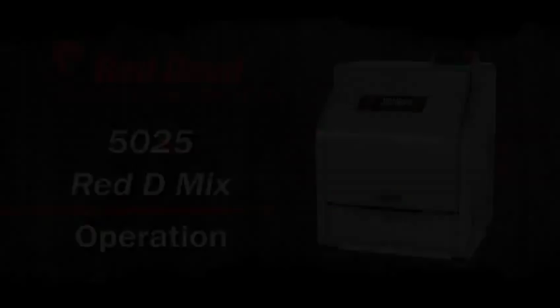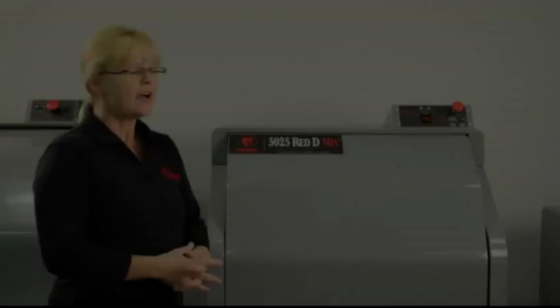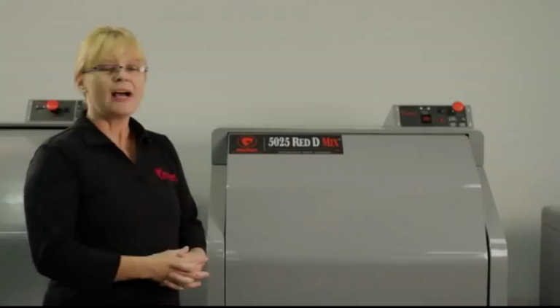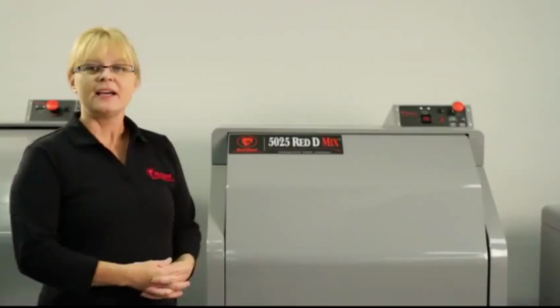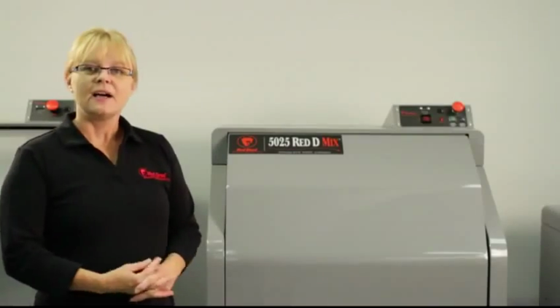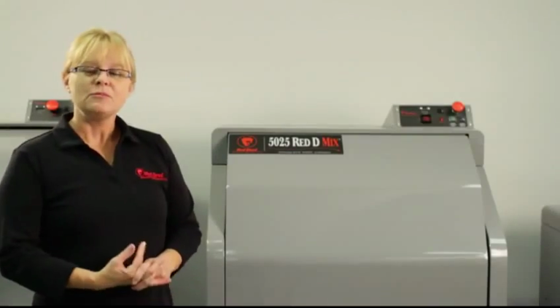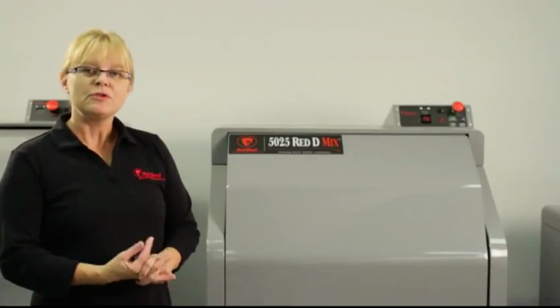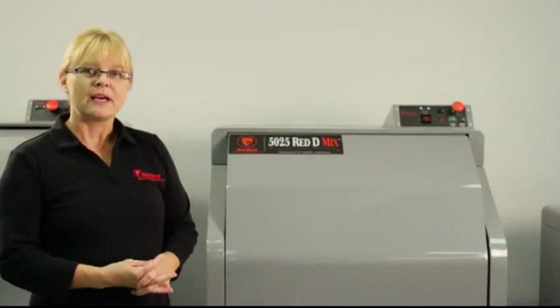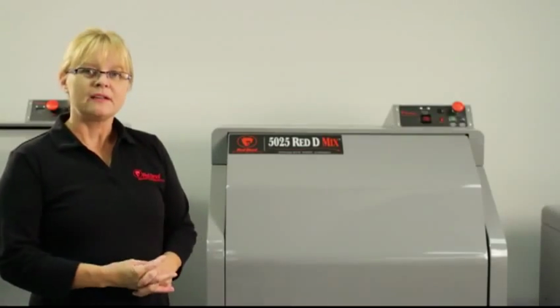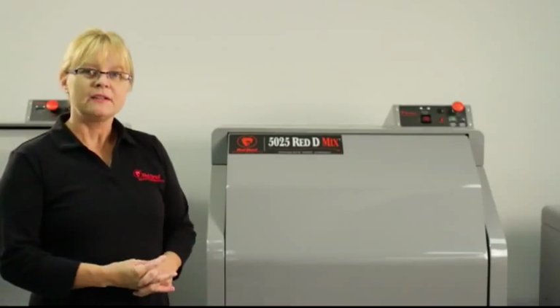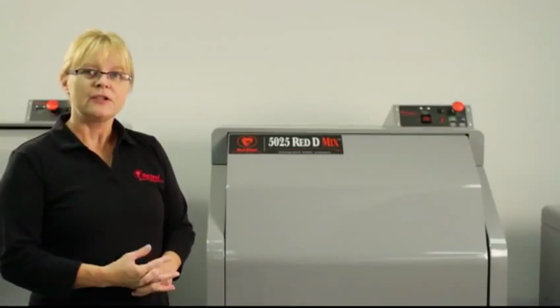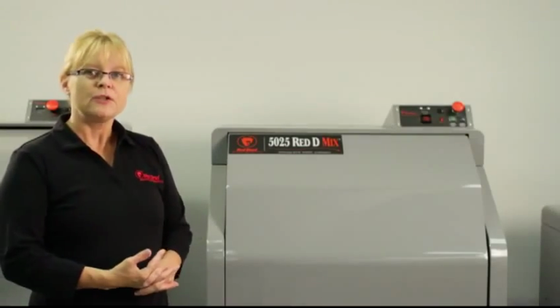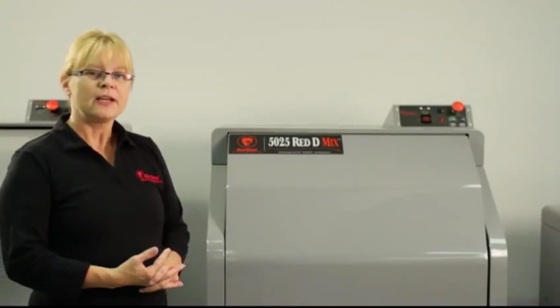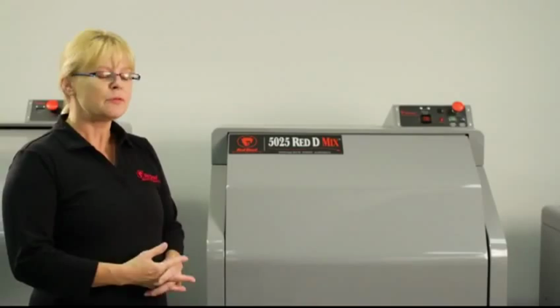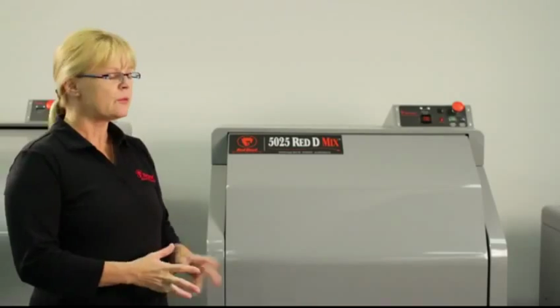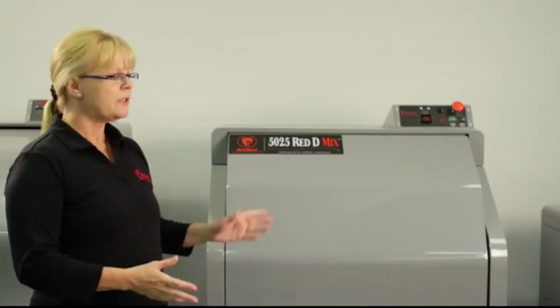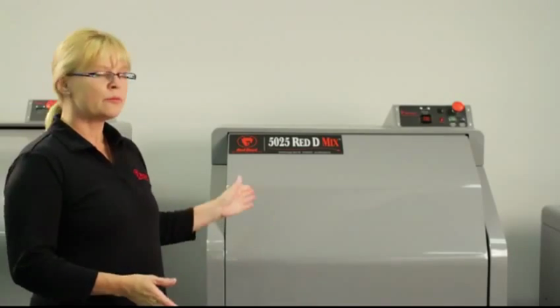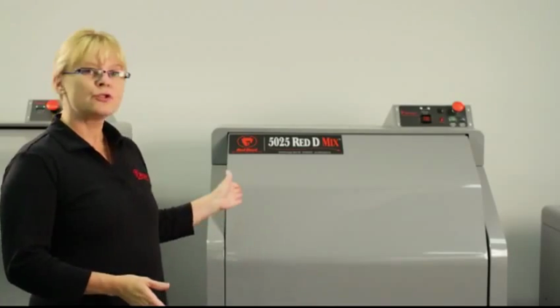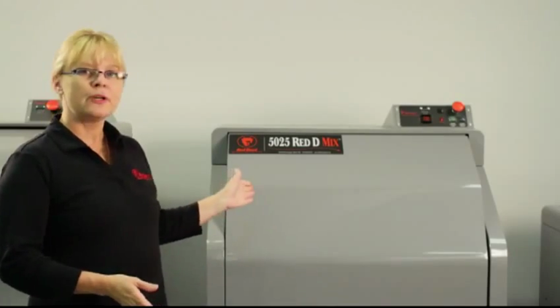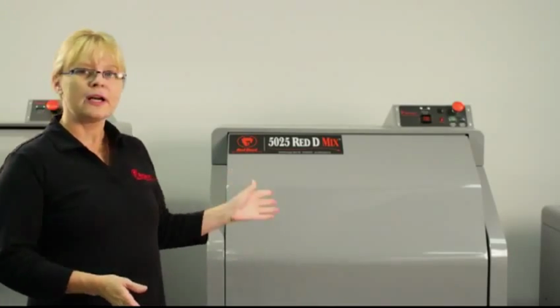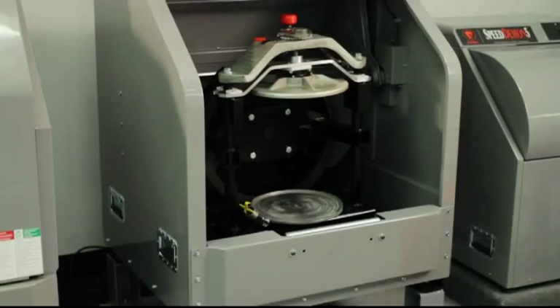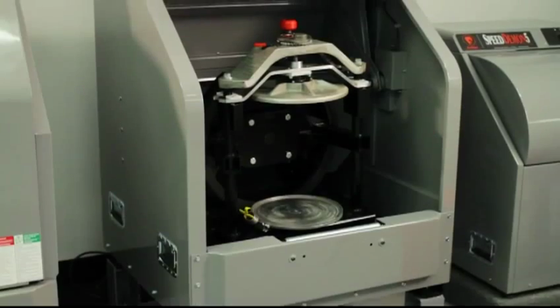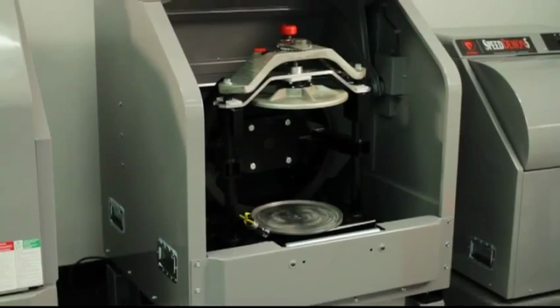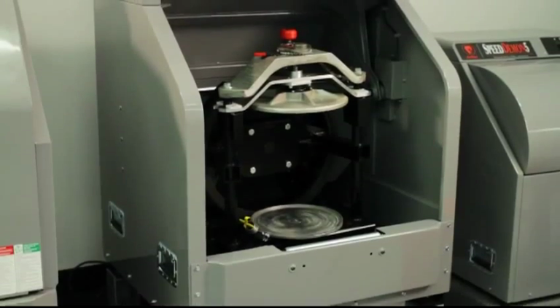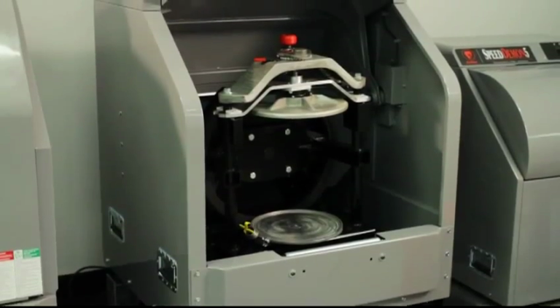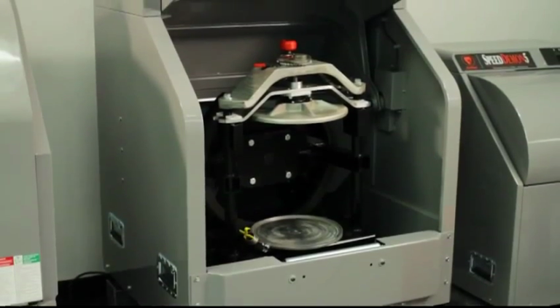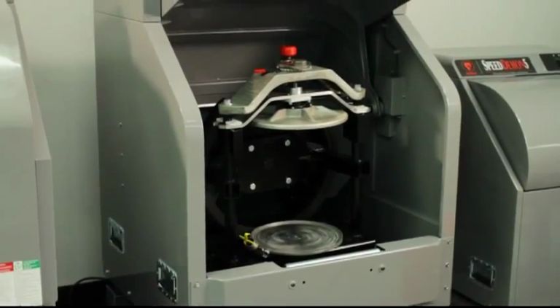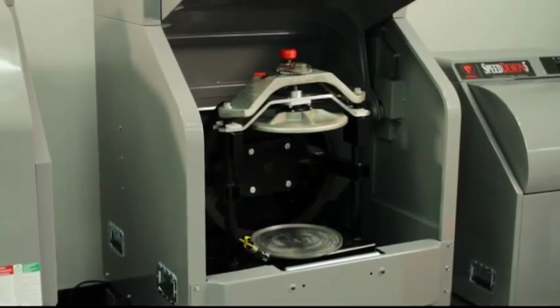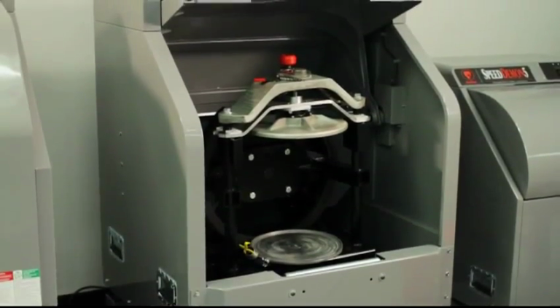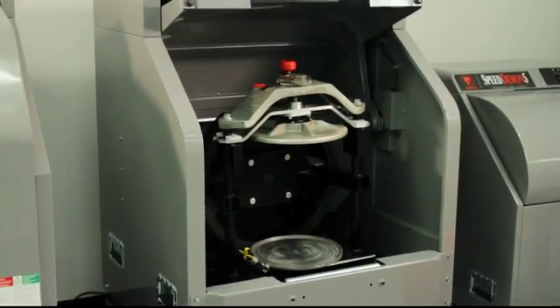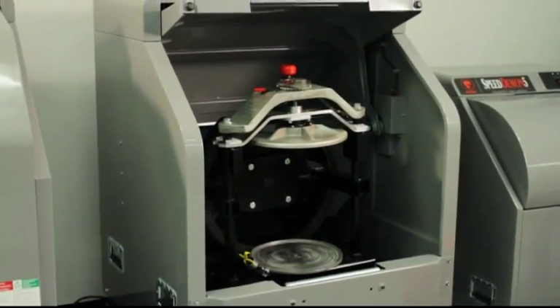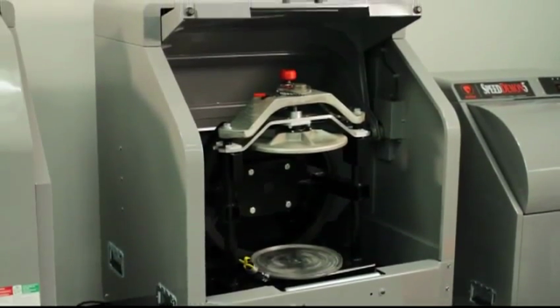Hi, I'm Susanna, and today I'm going to be demonstrating how to use the Gyroscopic ReadyMix.